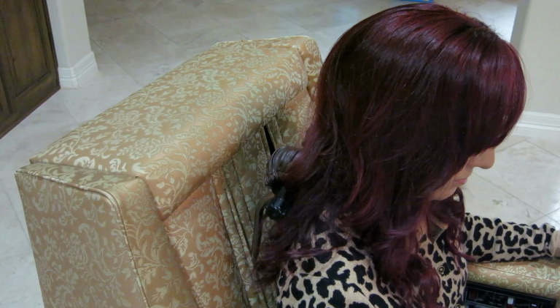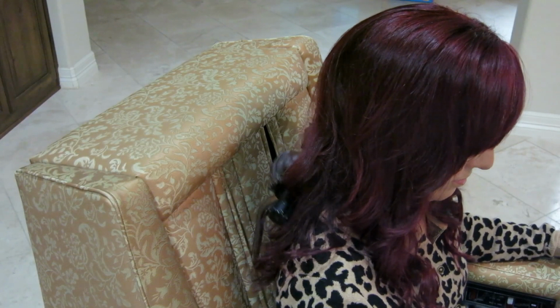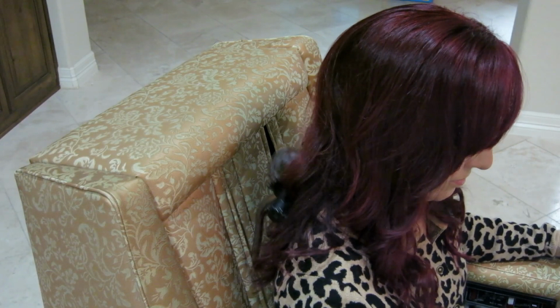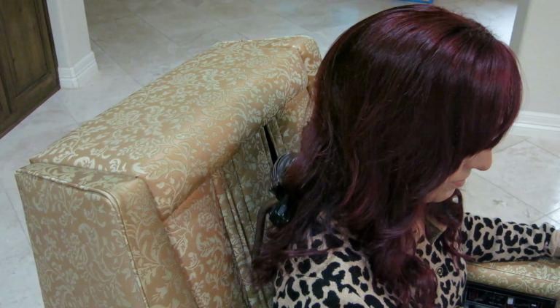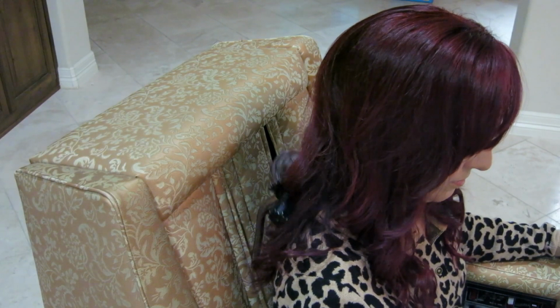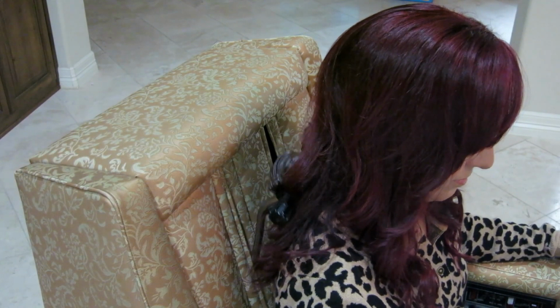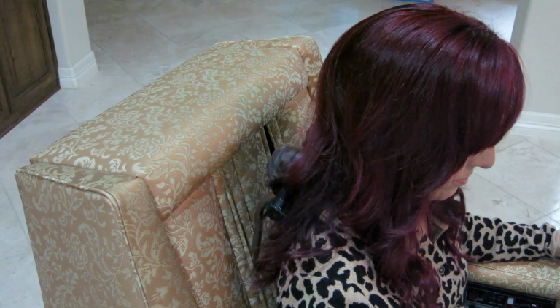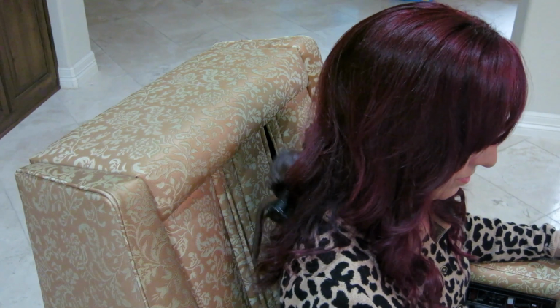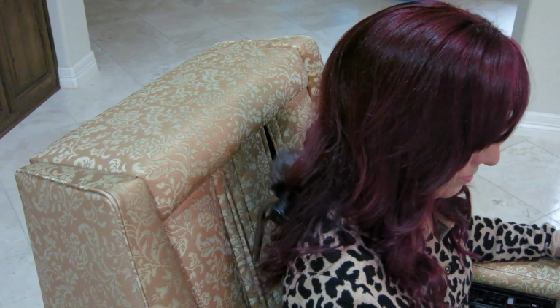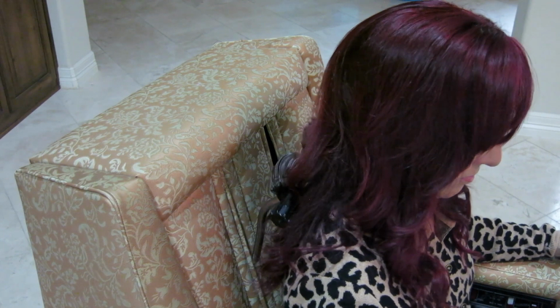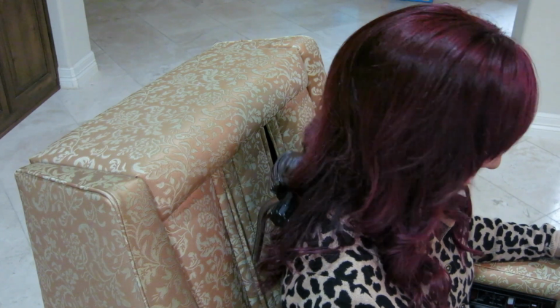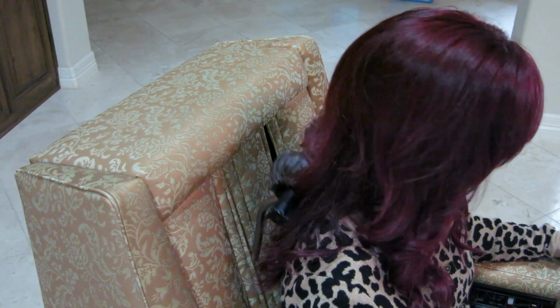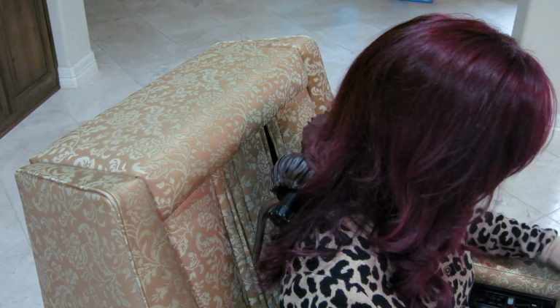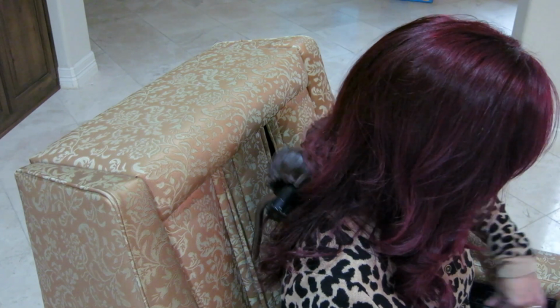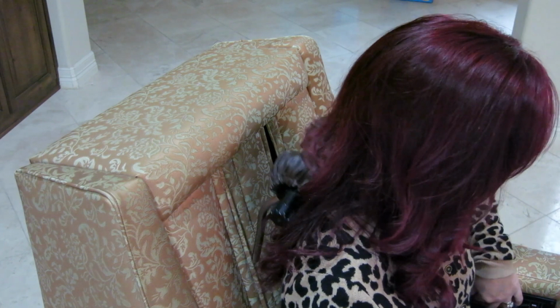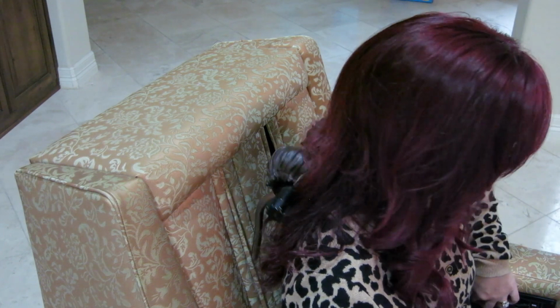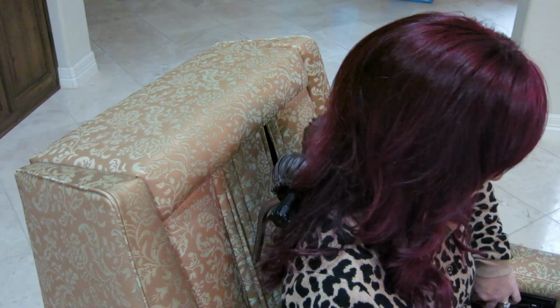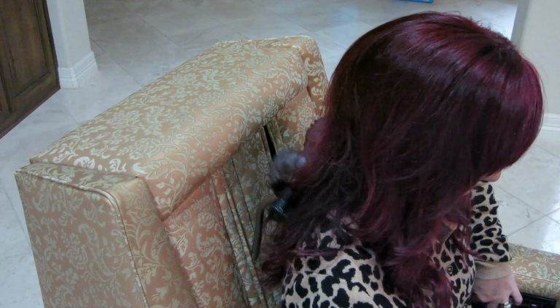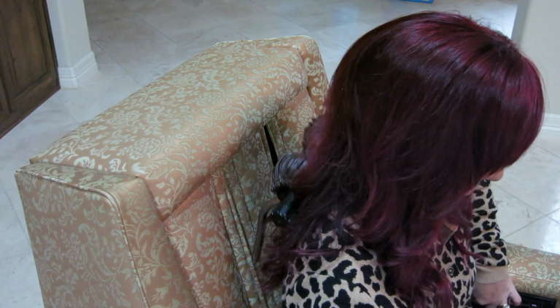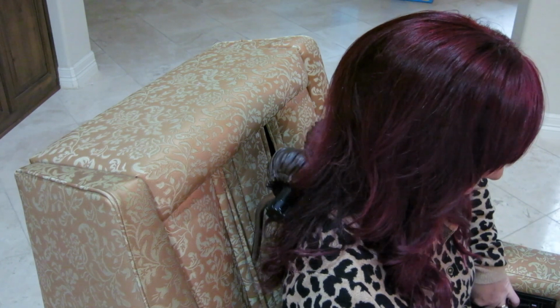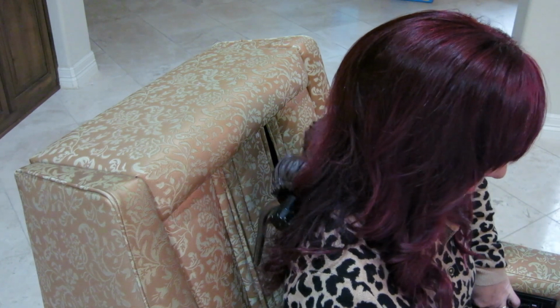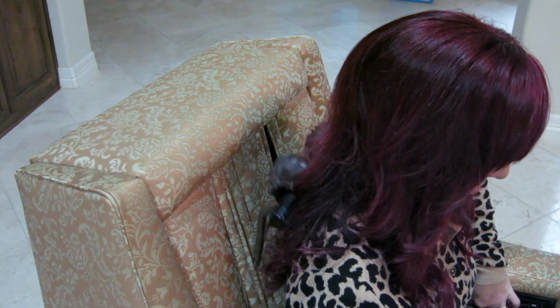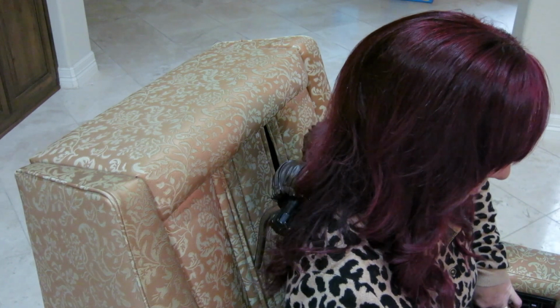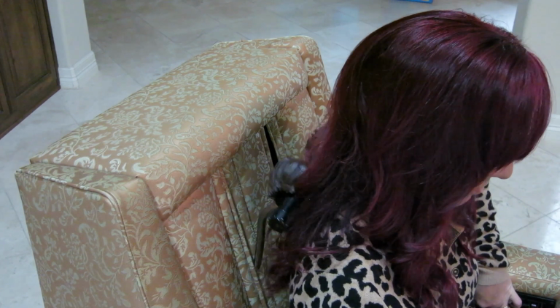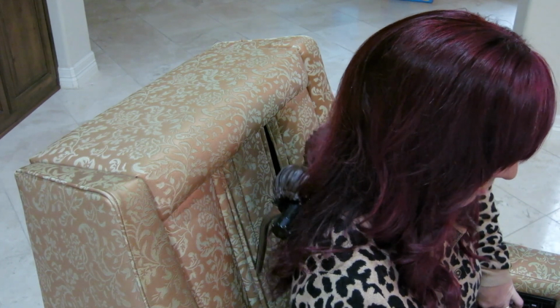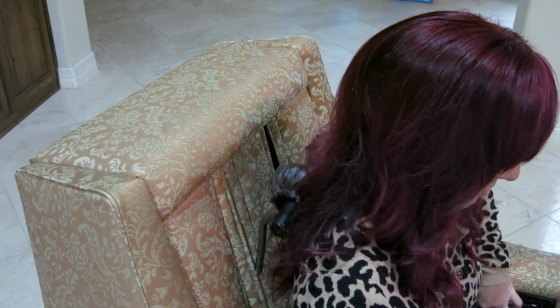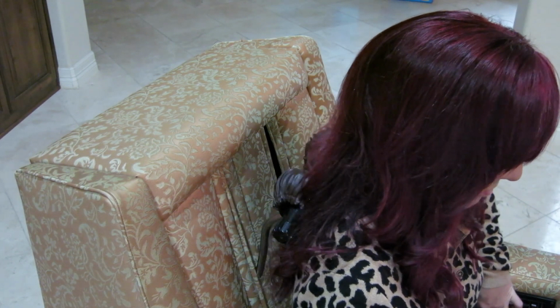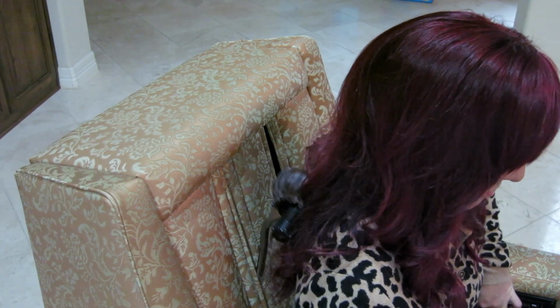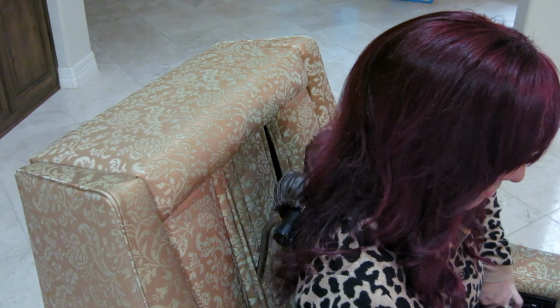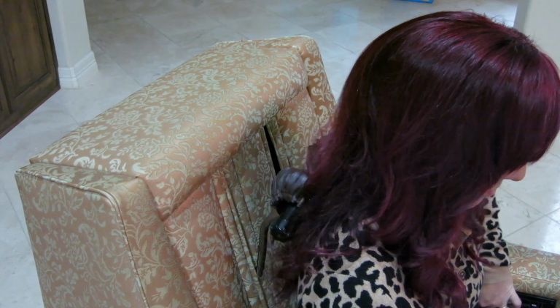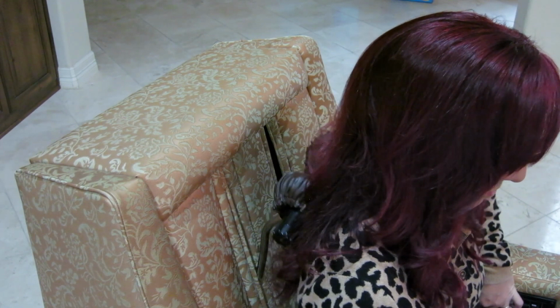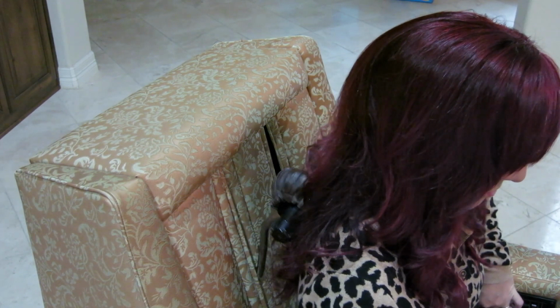Everybody loves this chair. I'm so glad I found it, and I can't wait to see what I find at Goodwill next time.